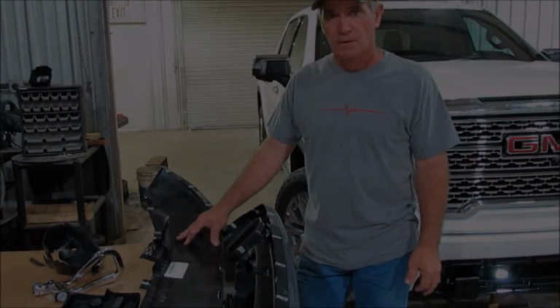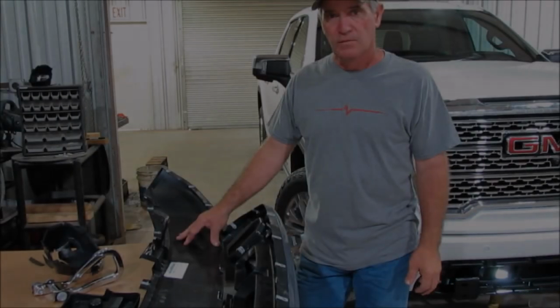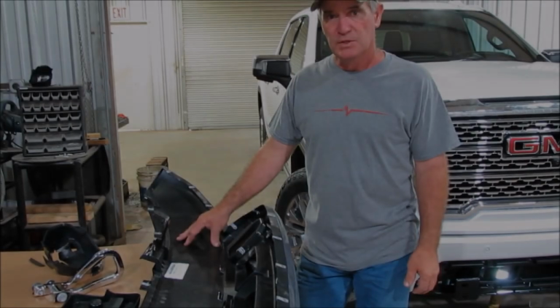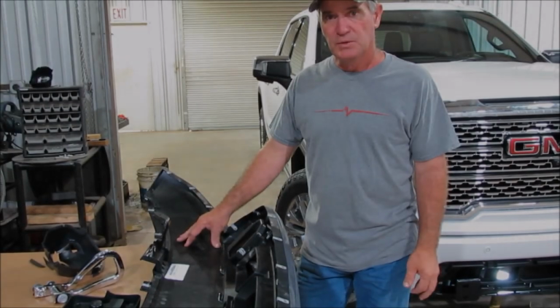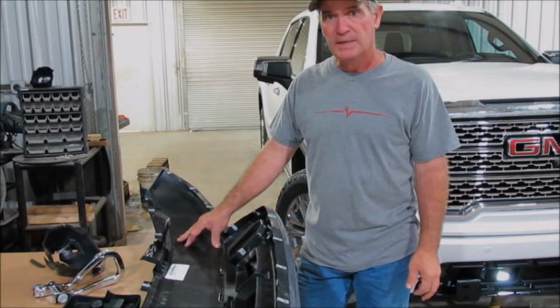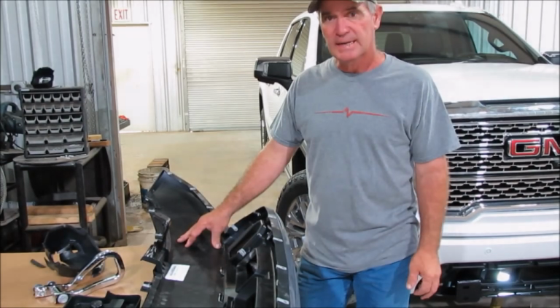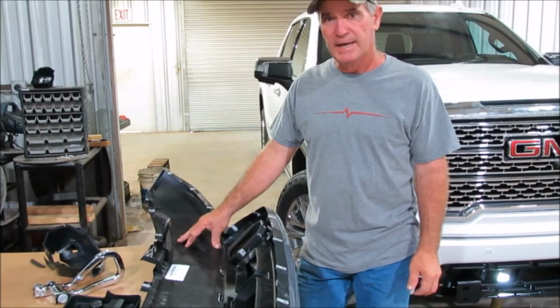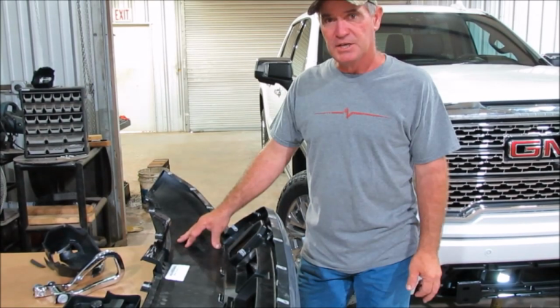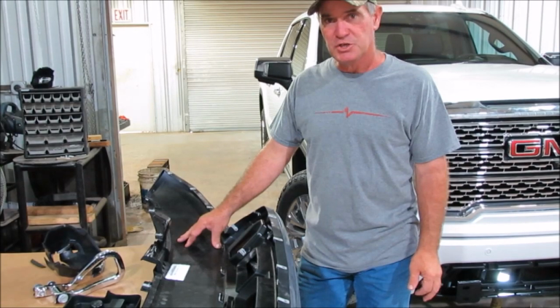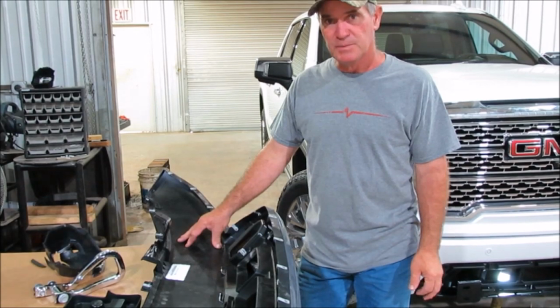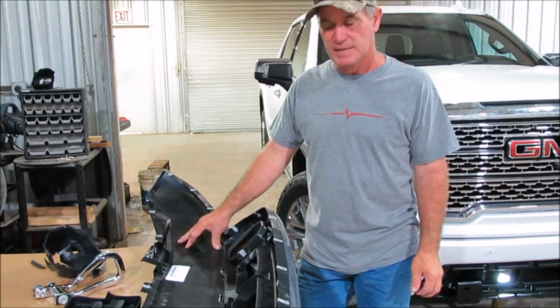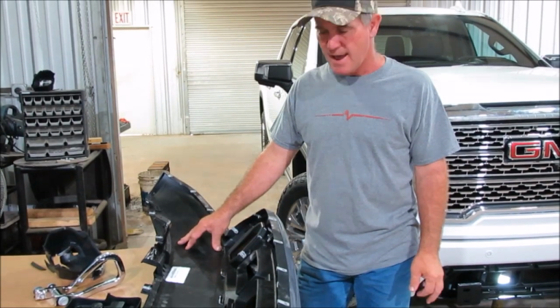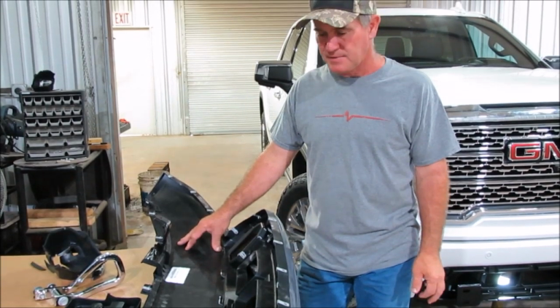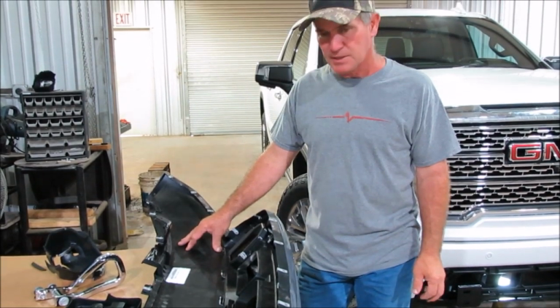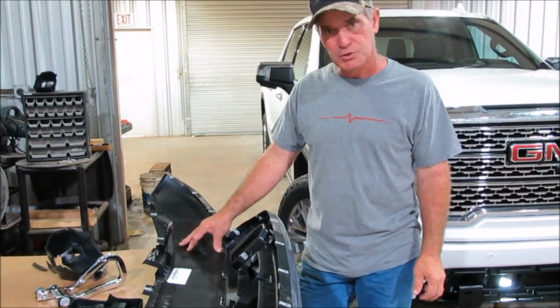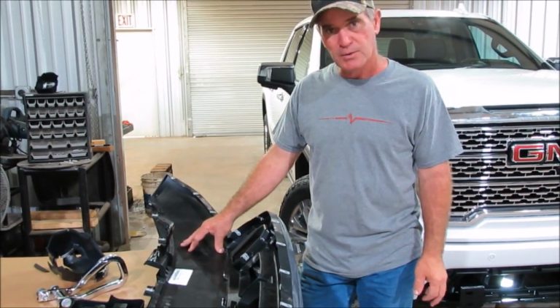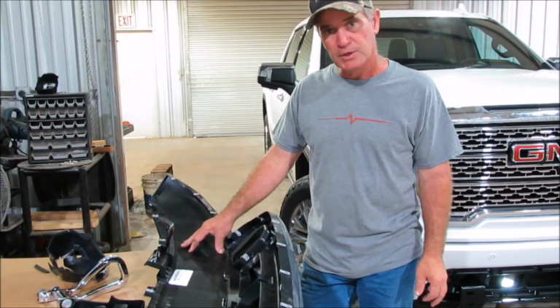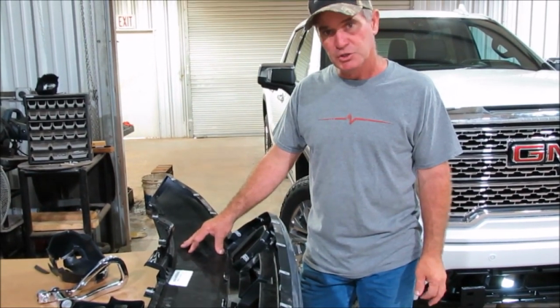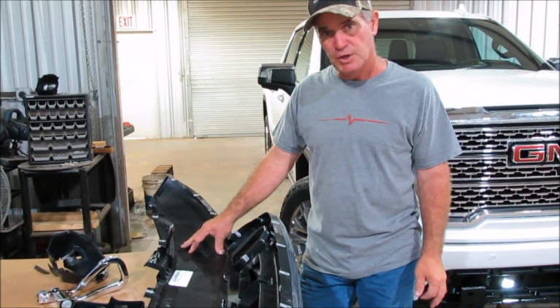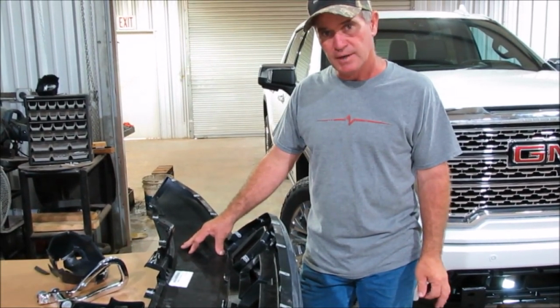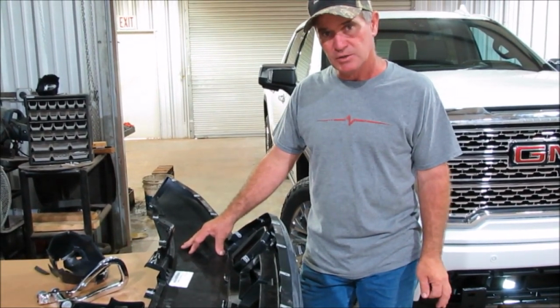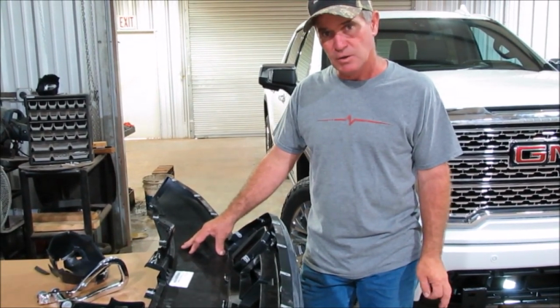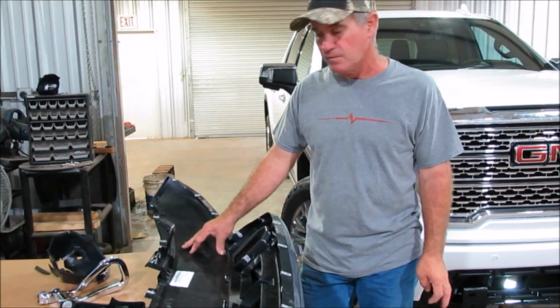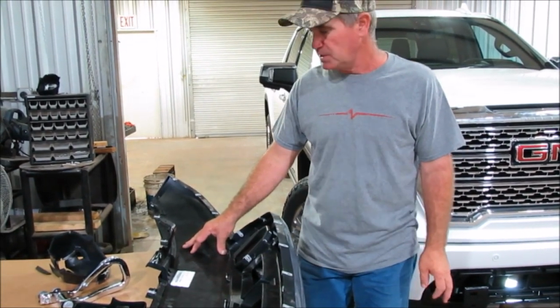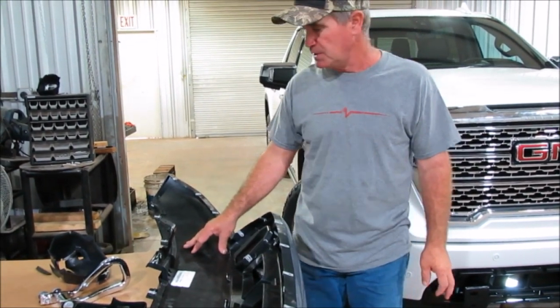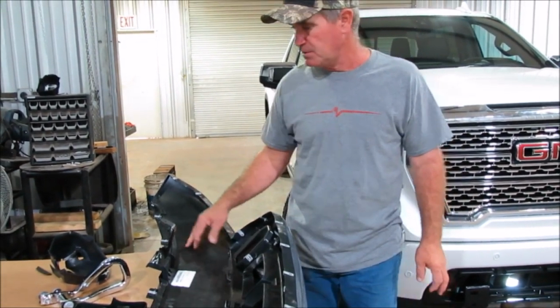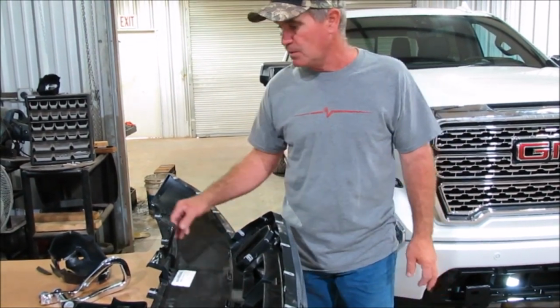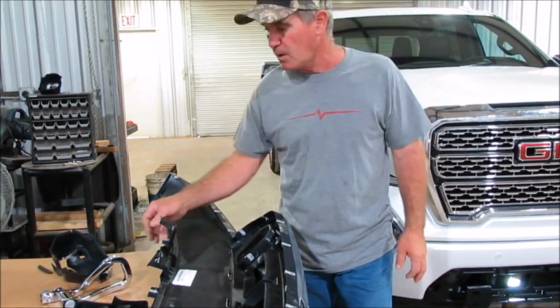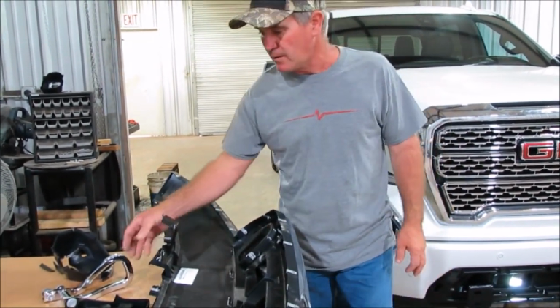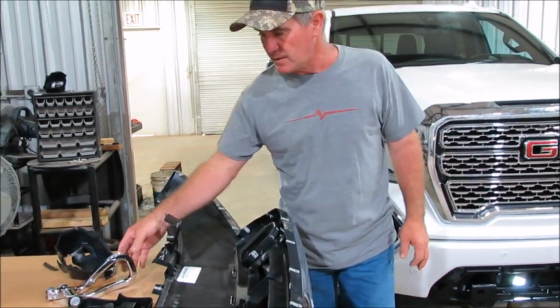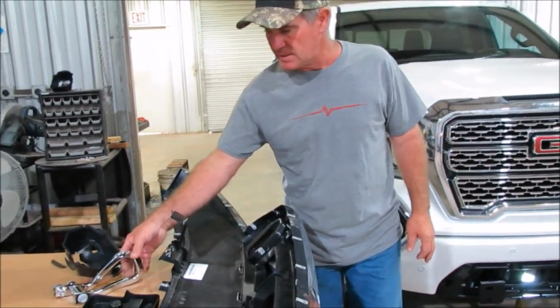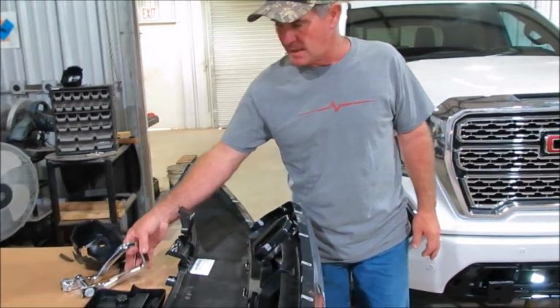For the 2019 GMC half-ton truck, we're going to show you how to install the Frontier Grille Guard.